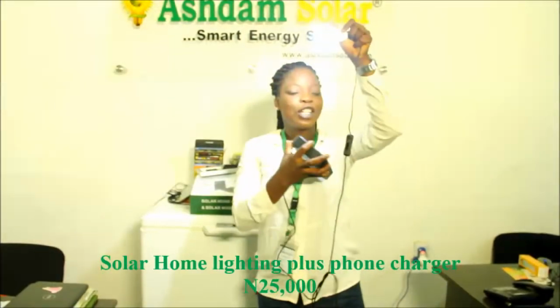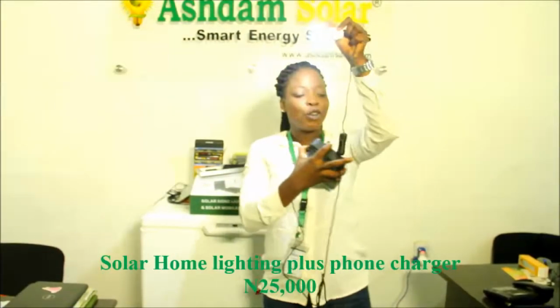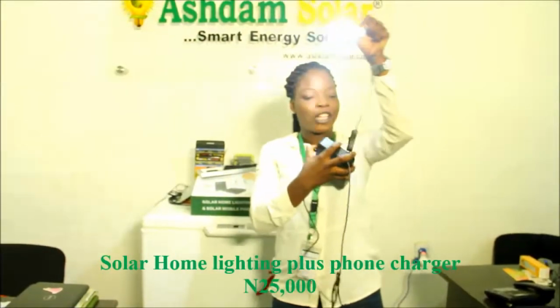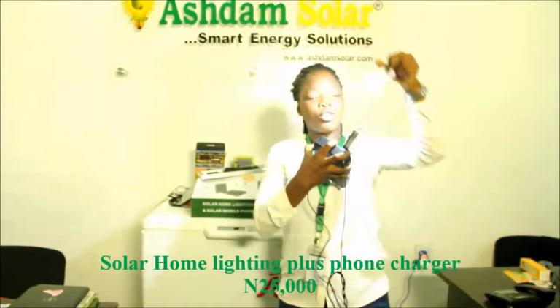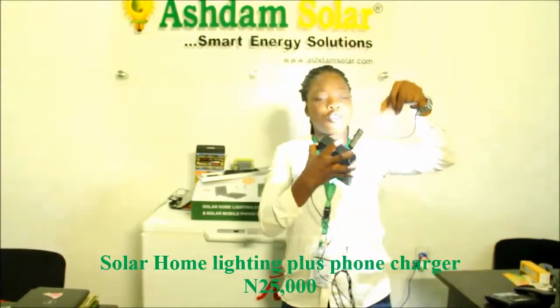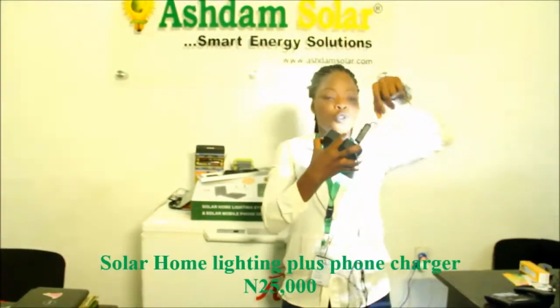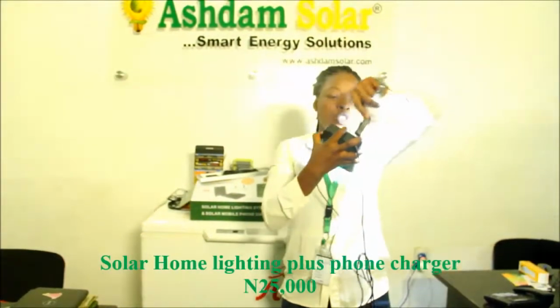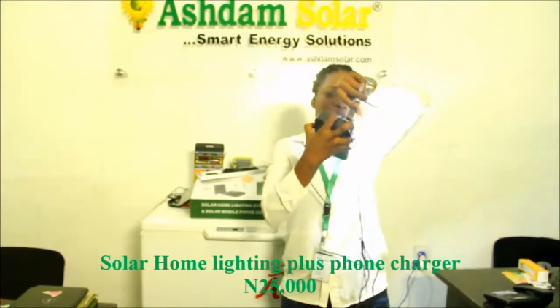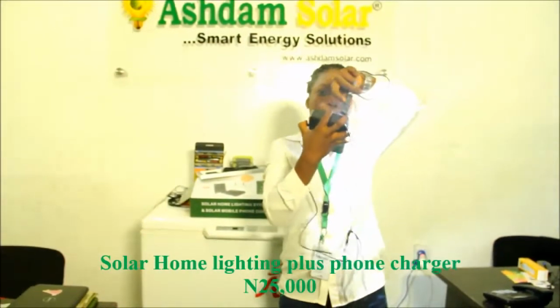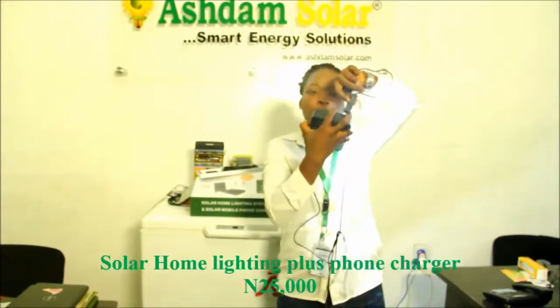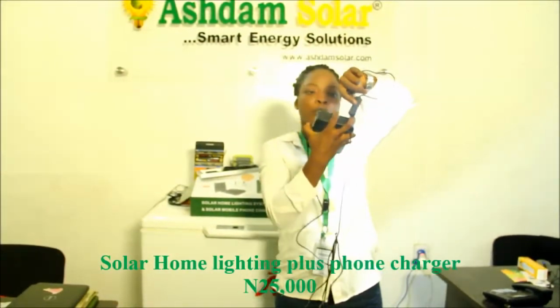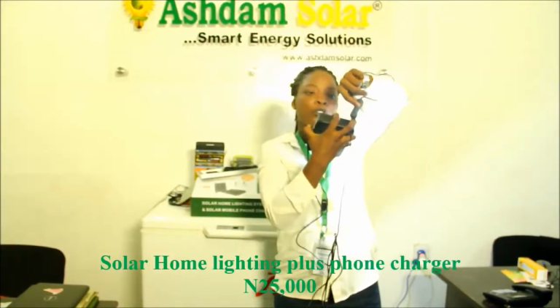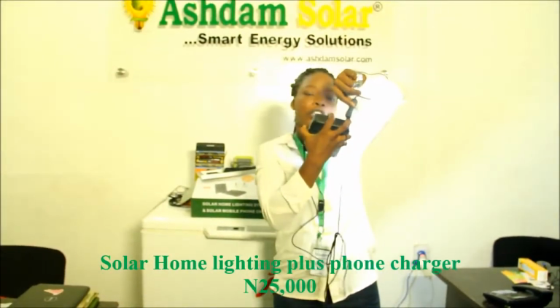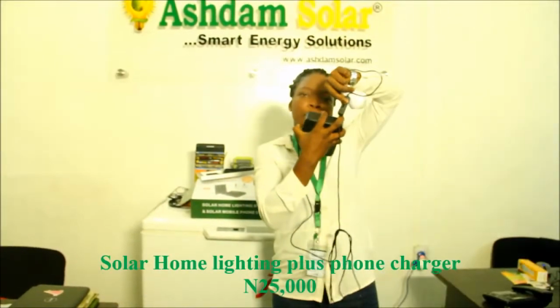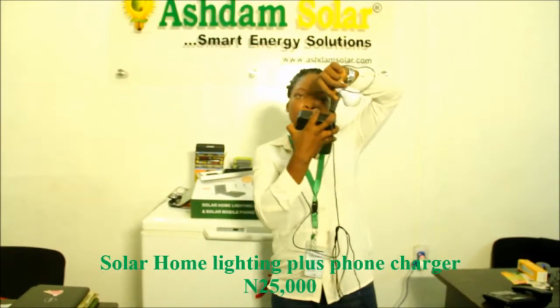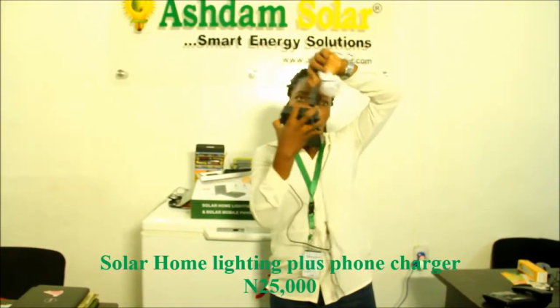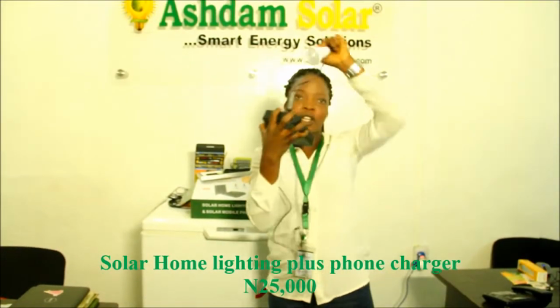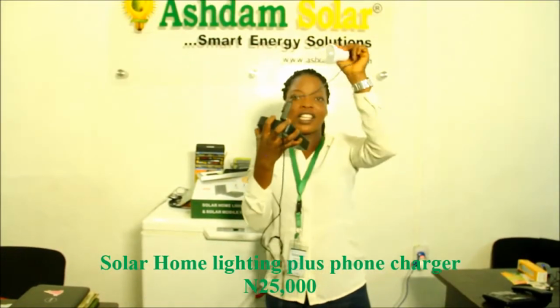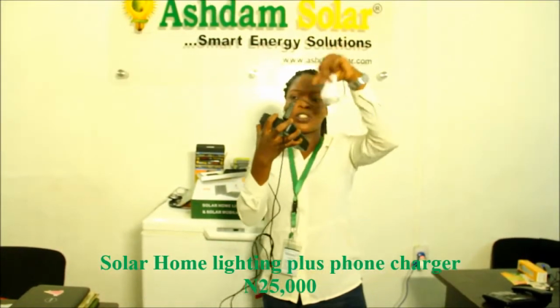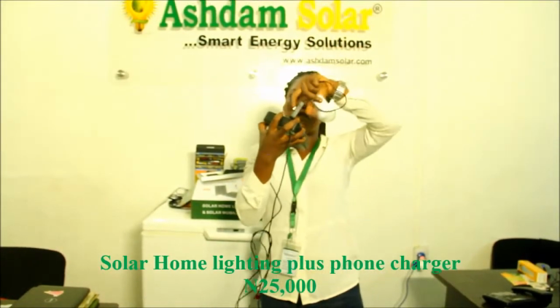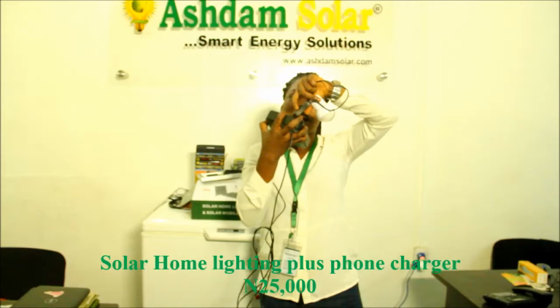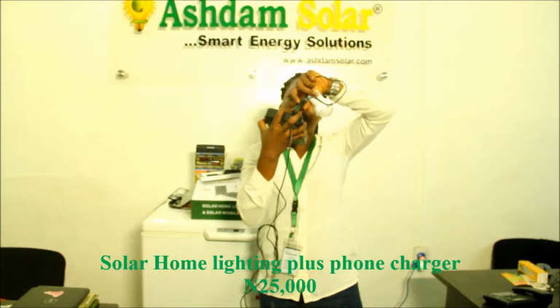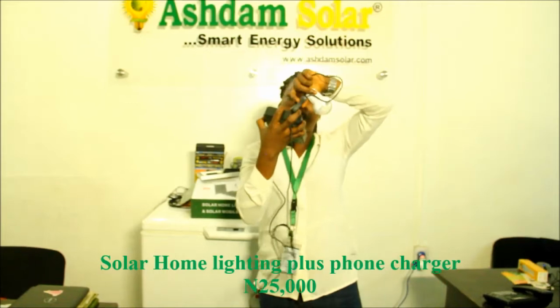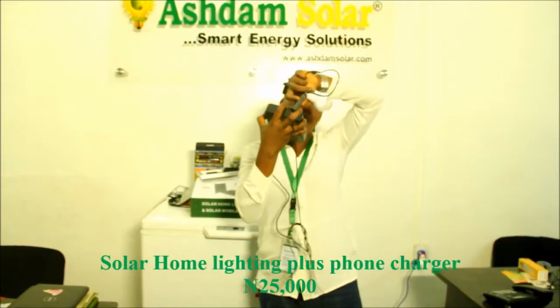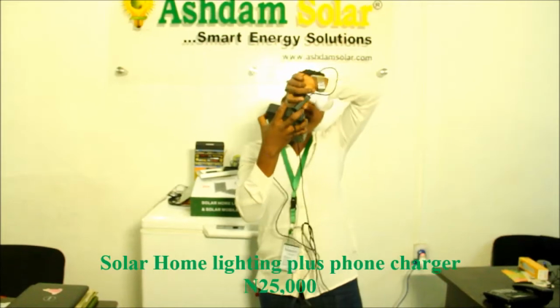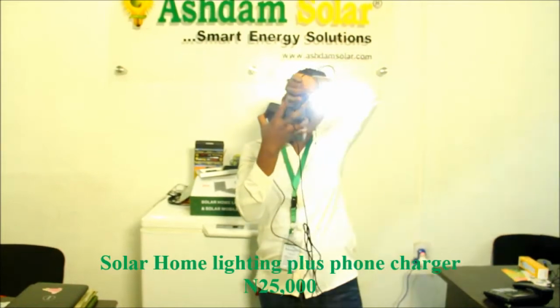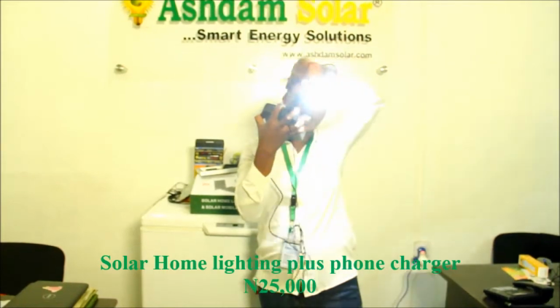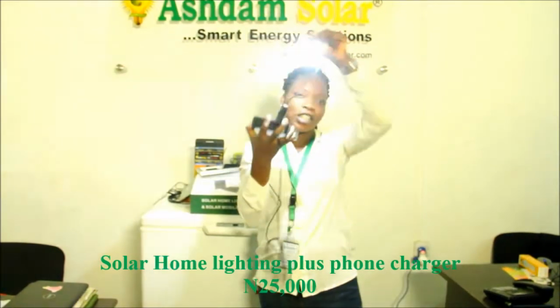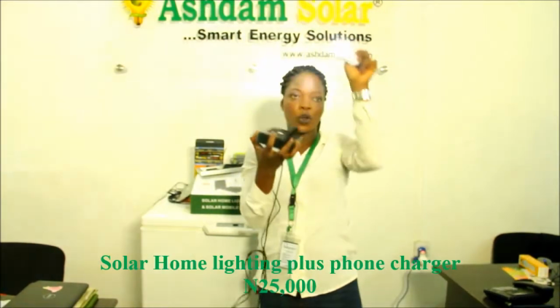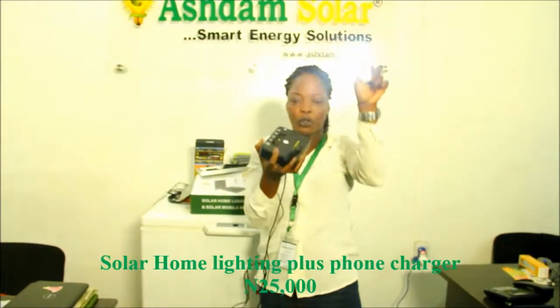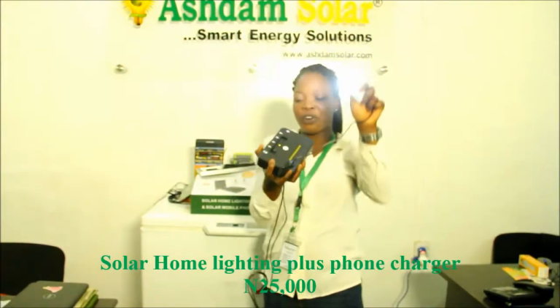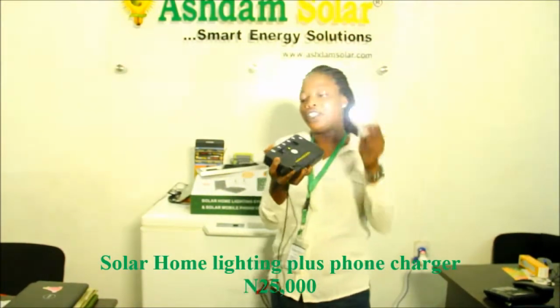You can switch off the bulb through the cable. It's off. And you can switch it on — it's on already.